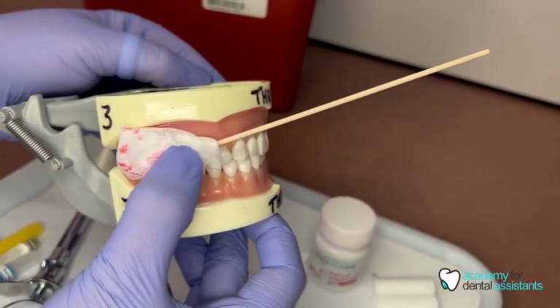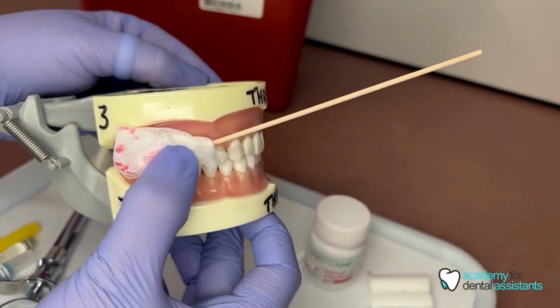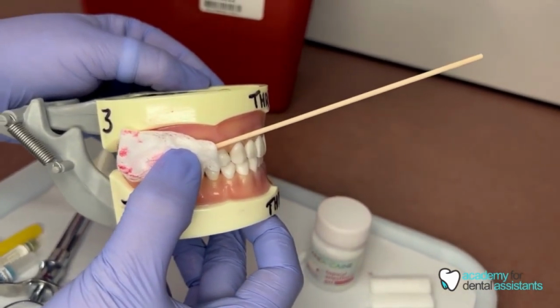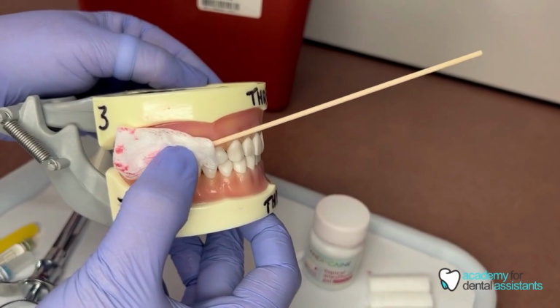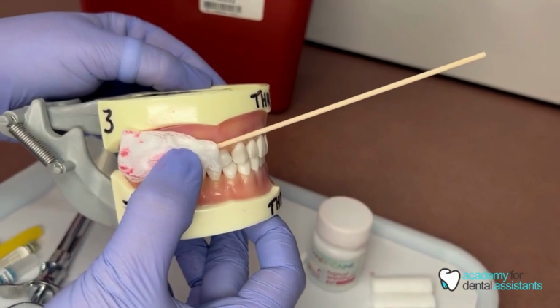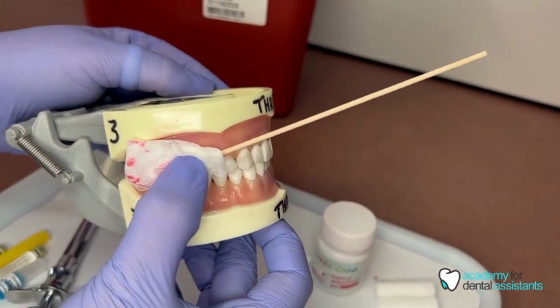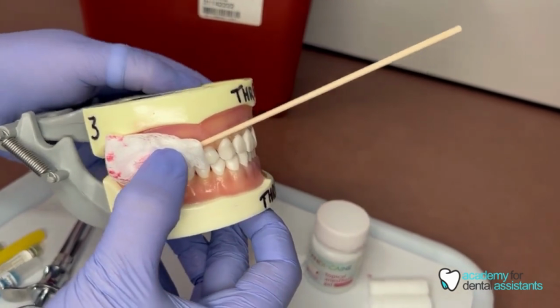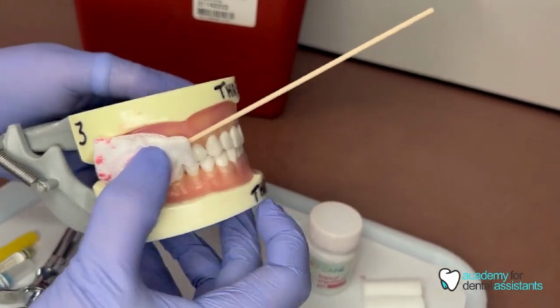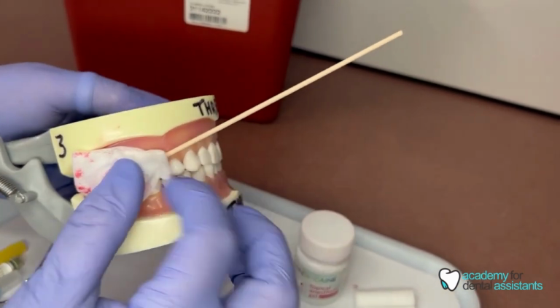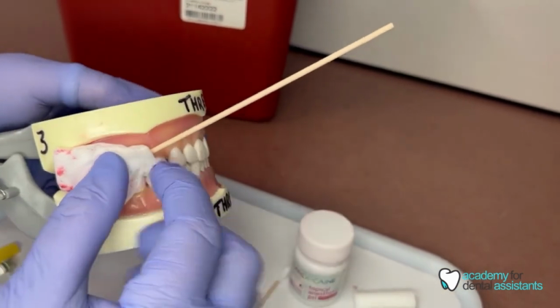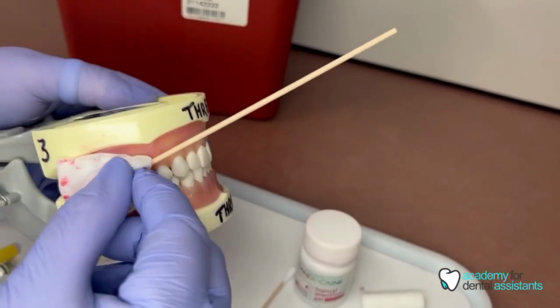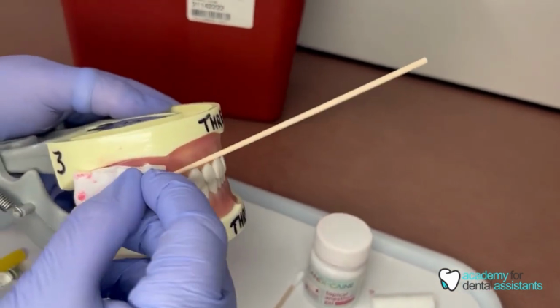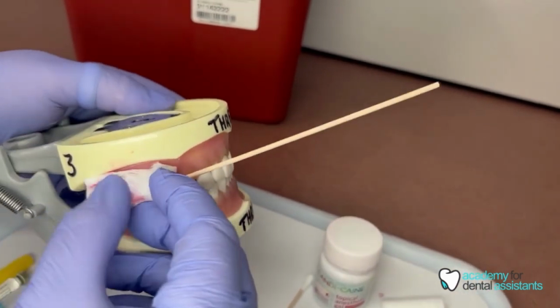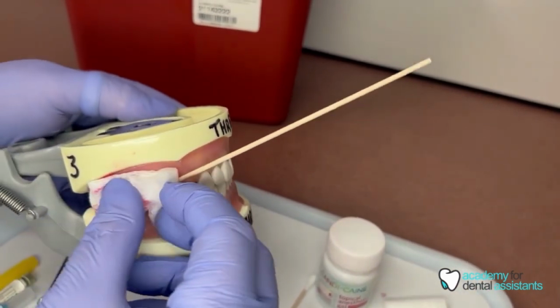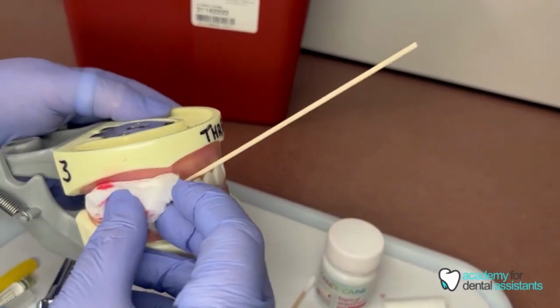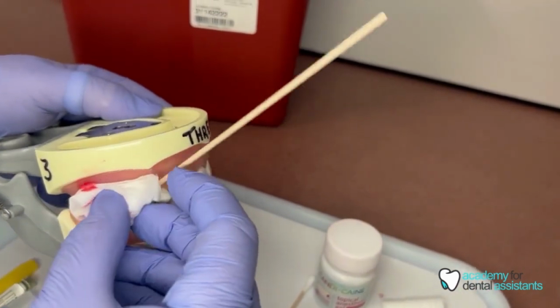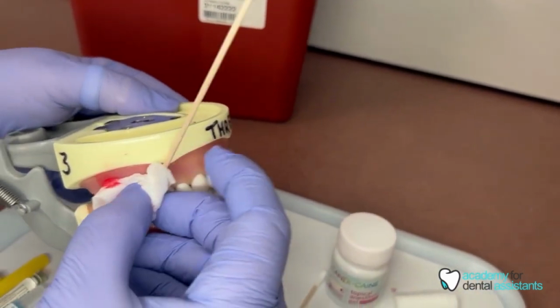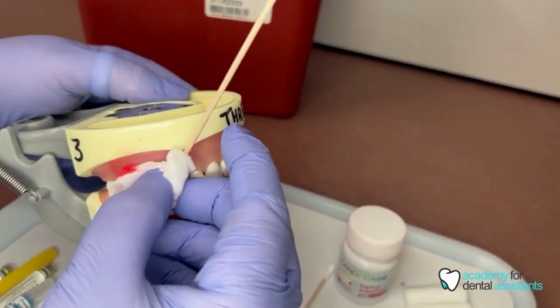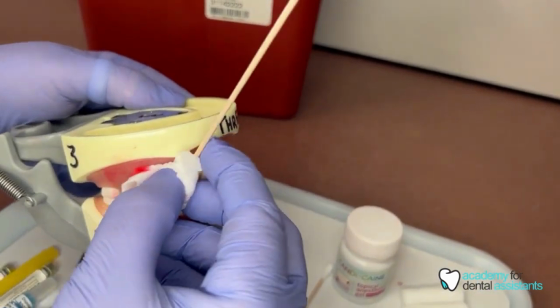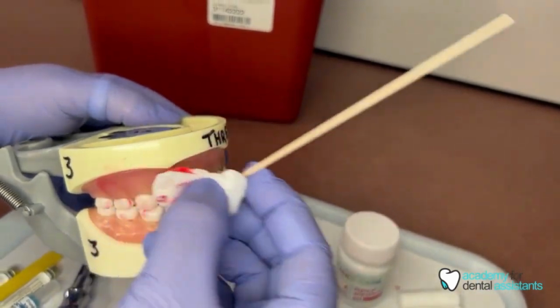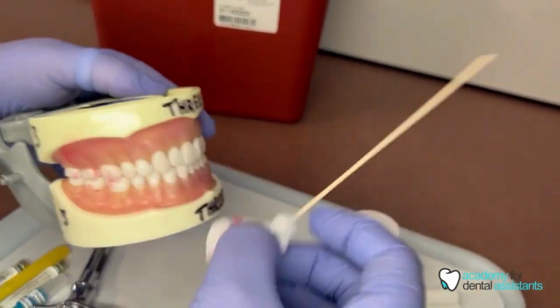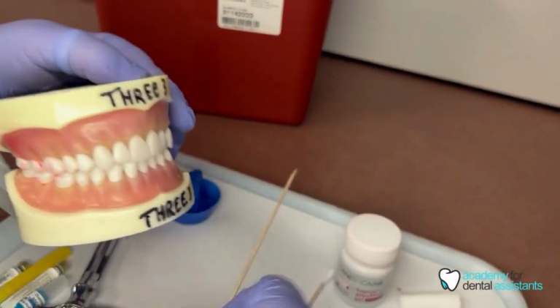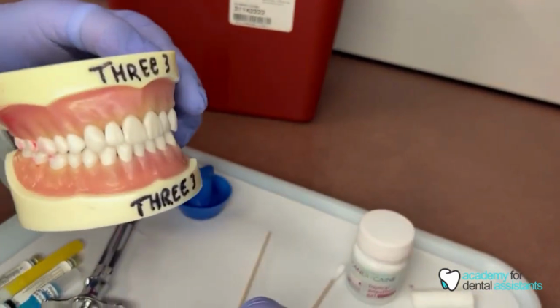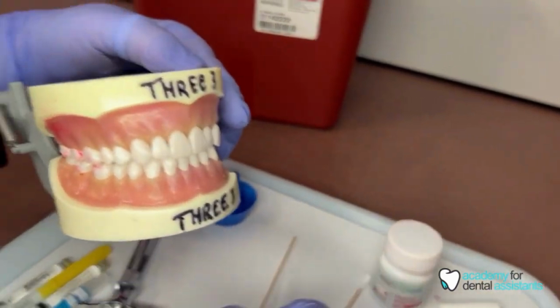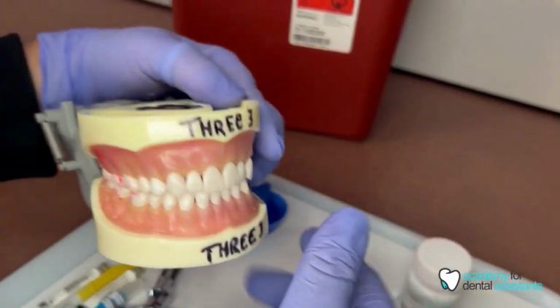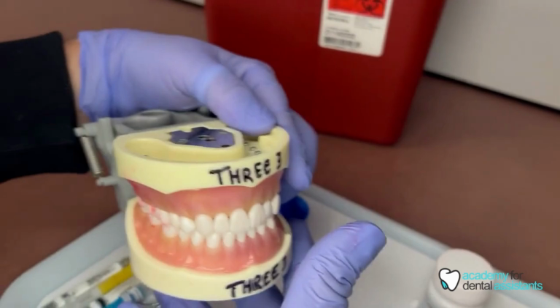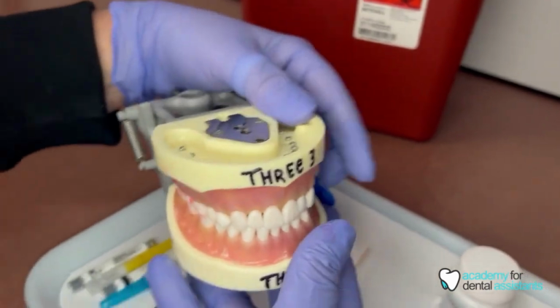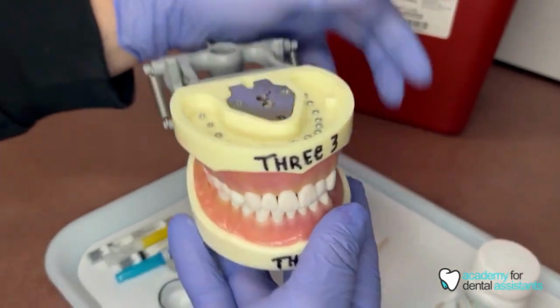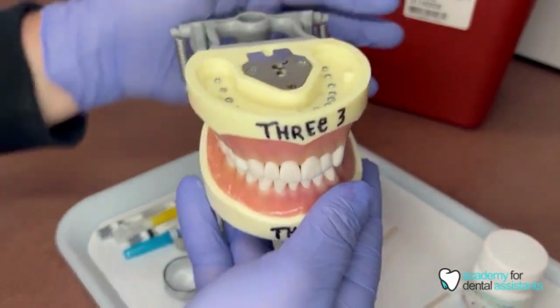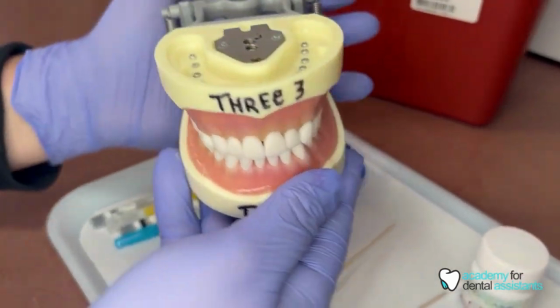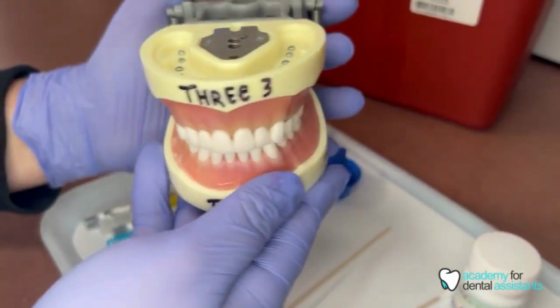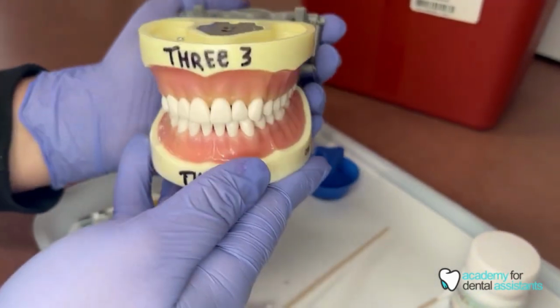When you are done placing, you will remove this out of the mouth and then the dentist will come in to place the anesthetic.